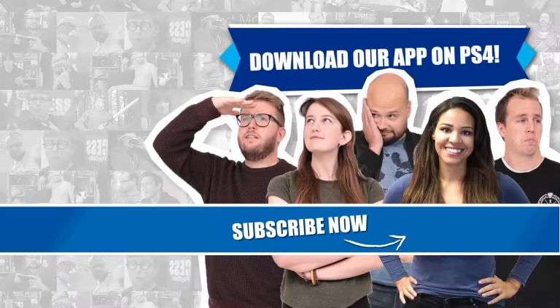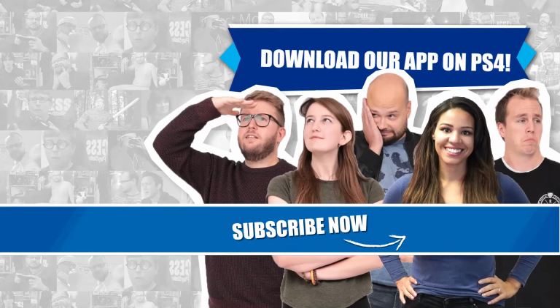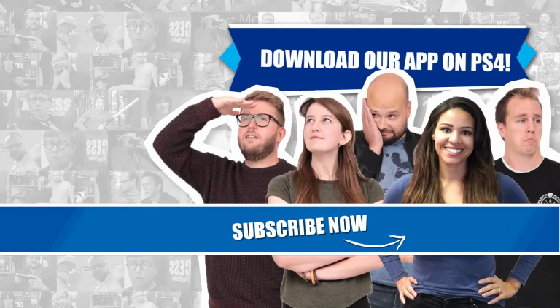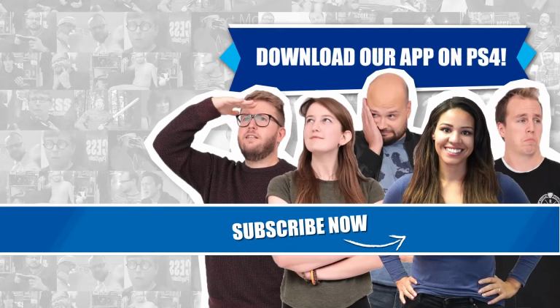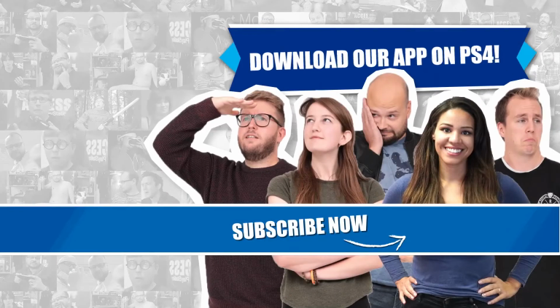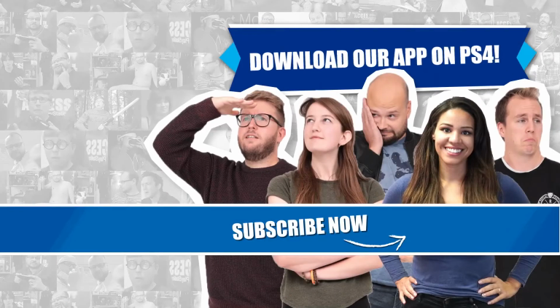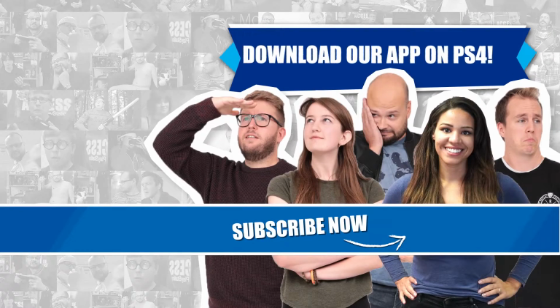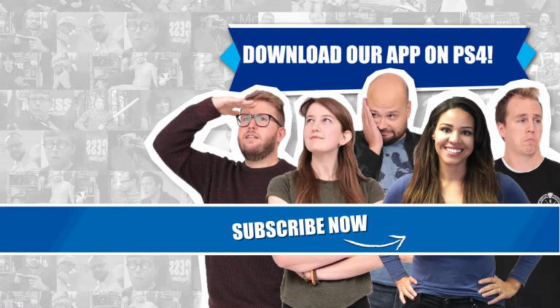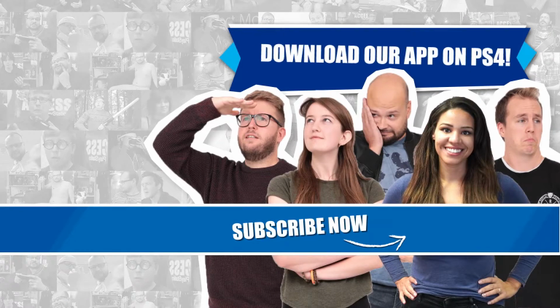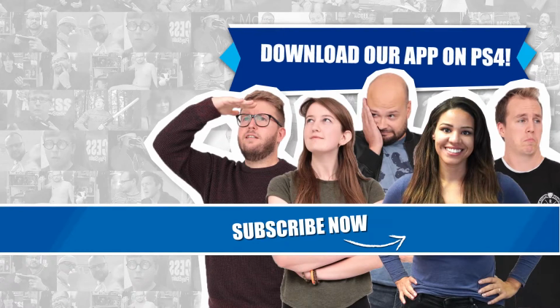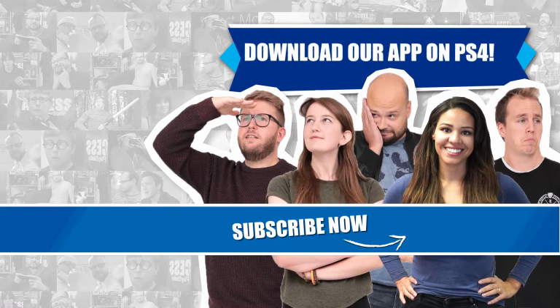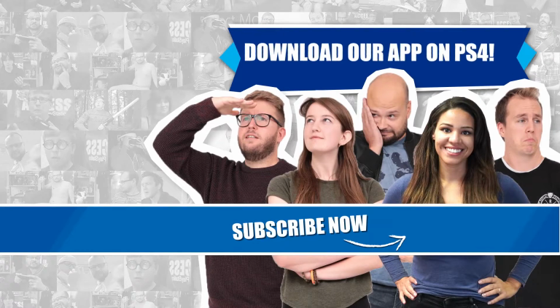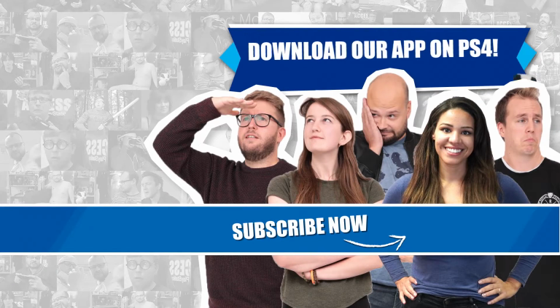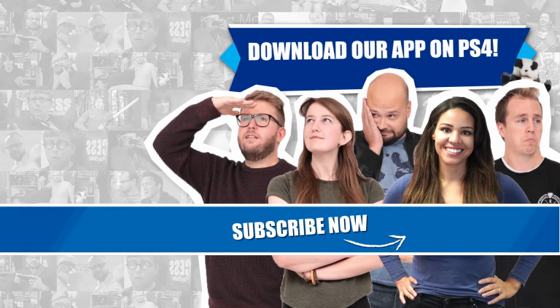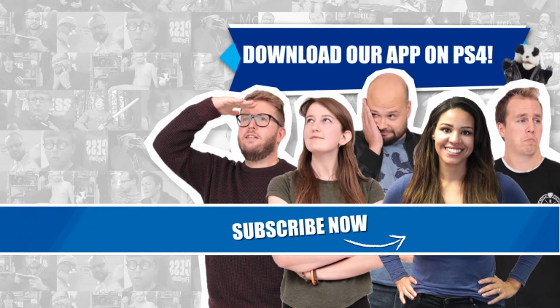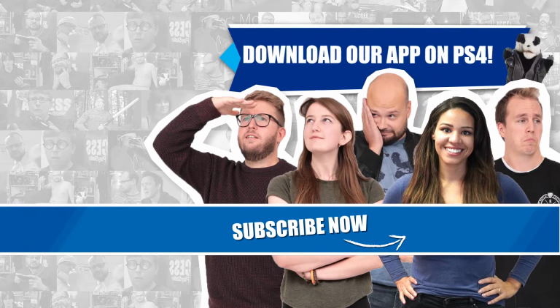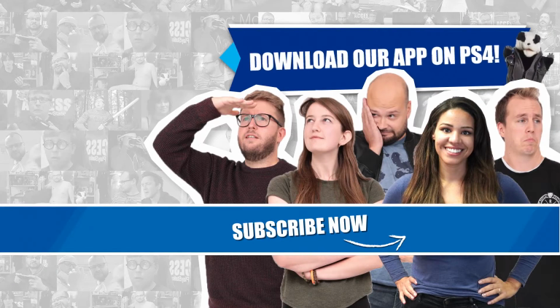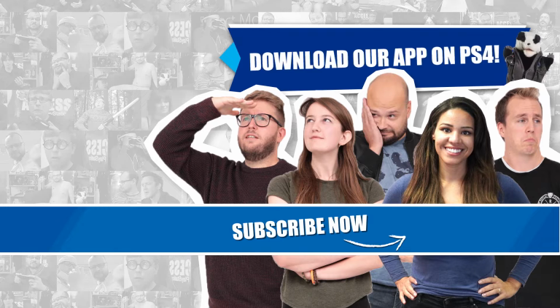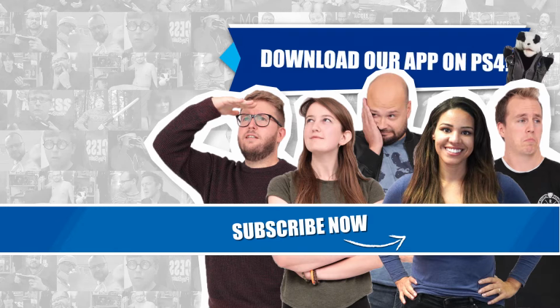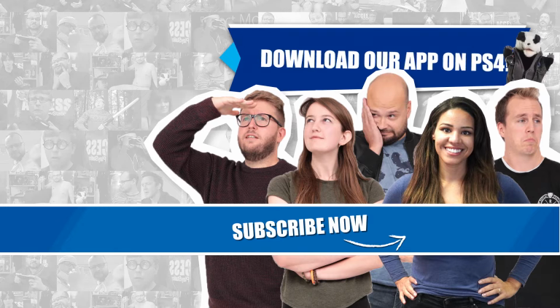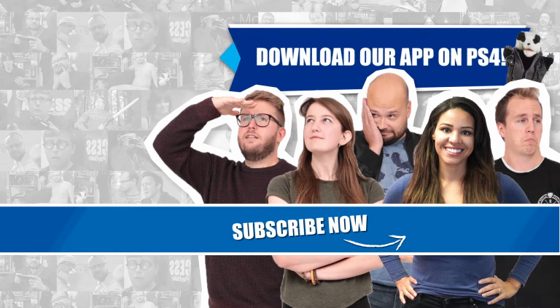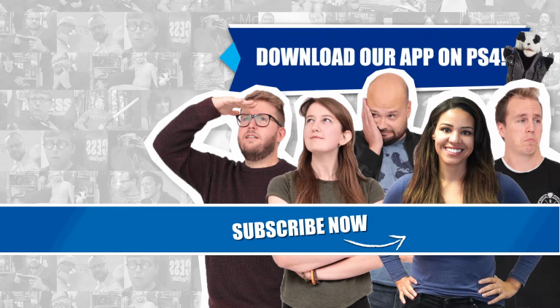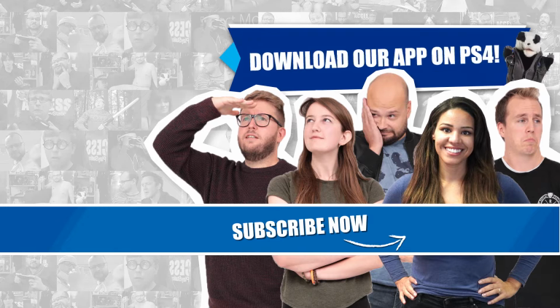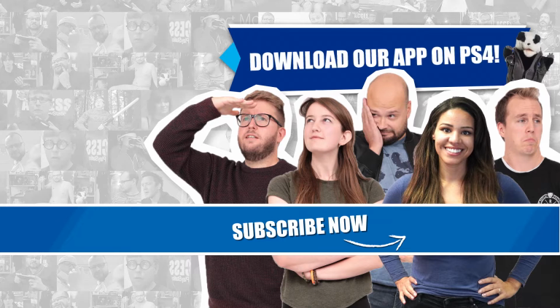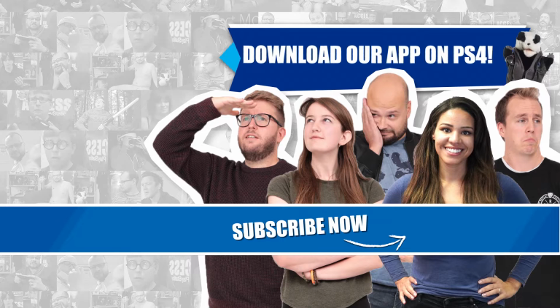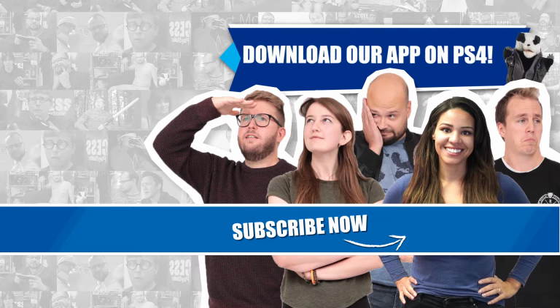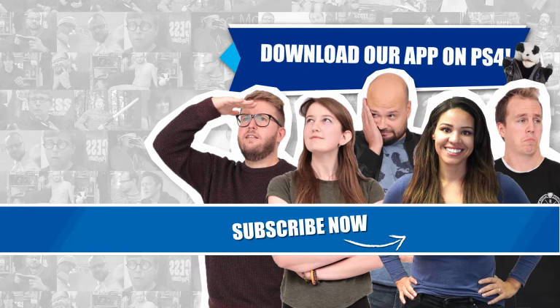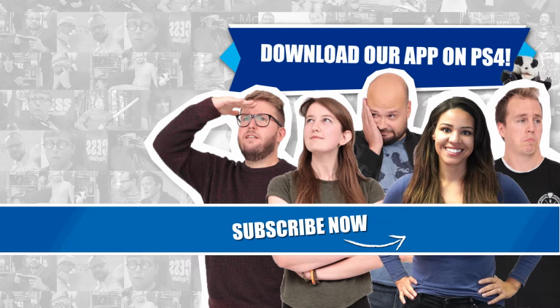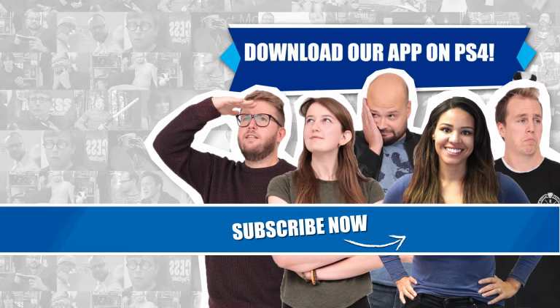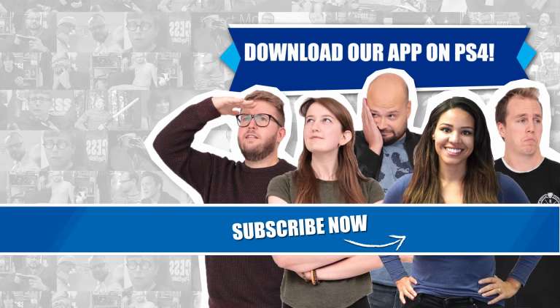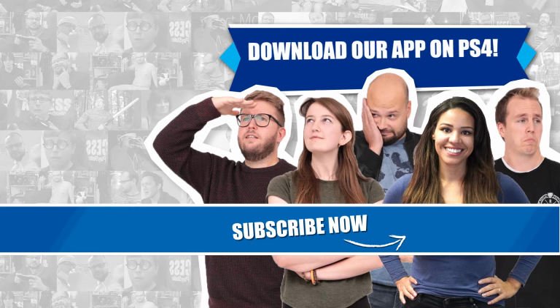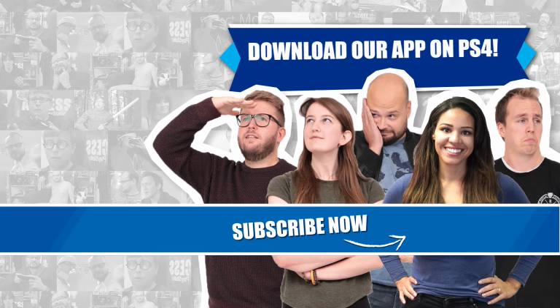Subscribe for your weekly shot of PlayStation Store goodness and don't forget to hit the notification bell to stay up to date with all our videos on everything PlayStation.